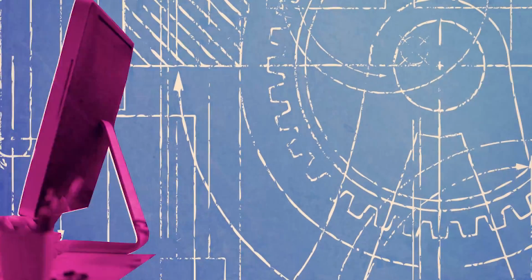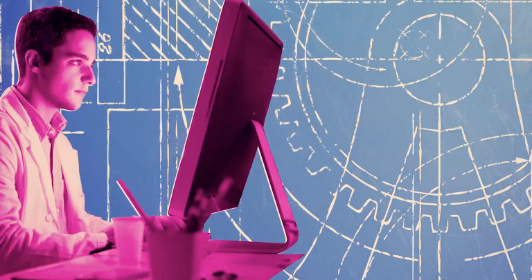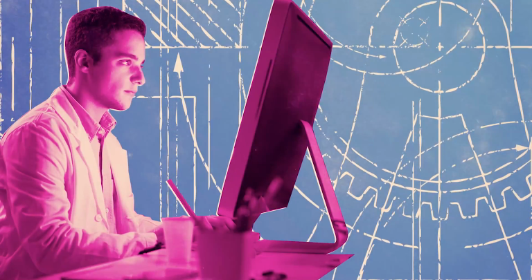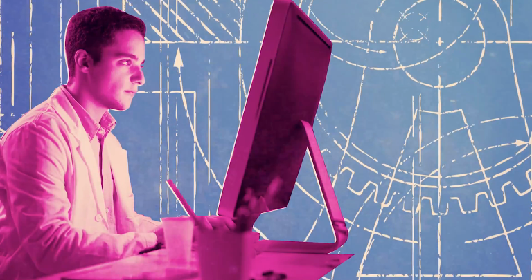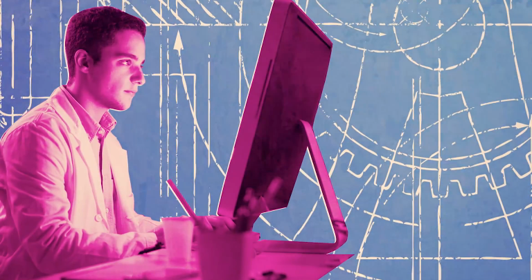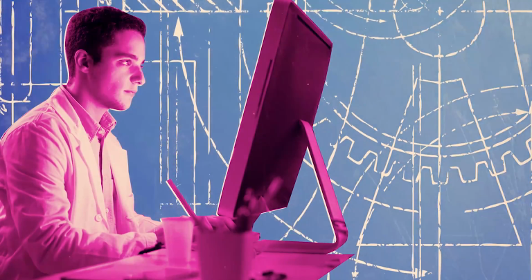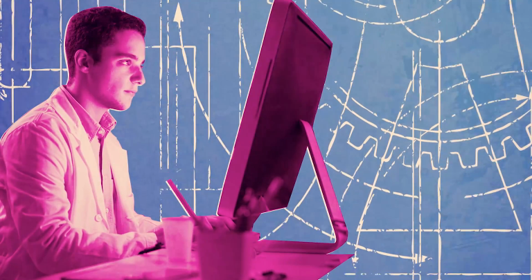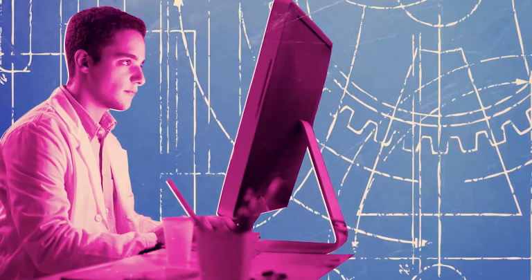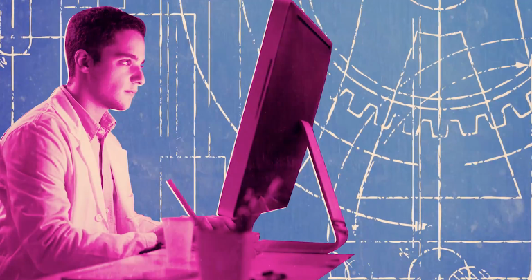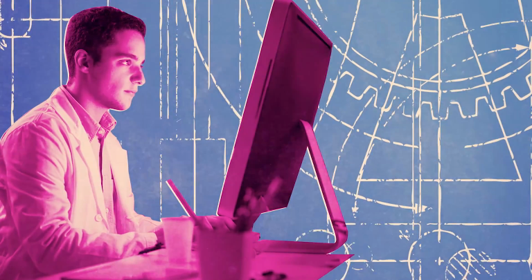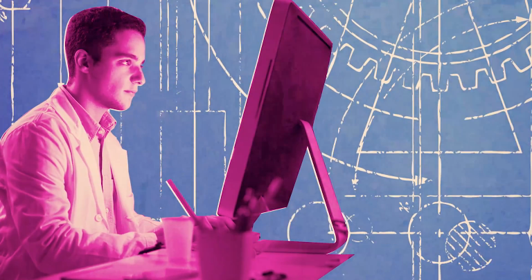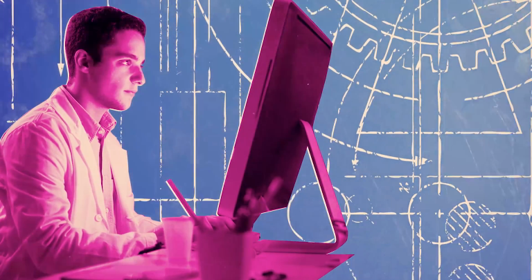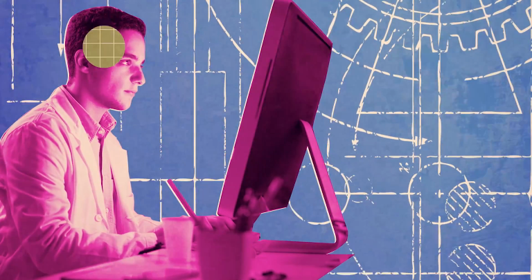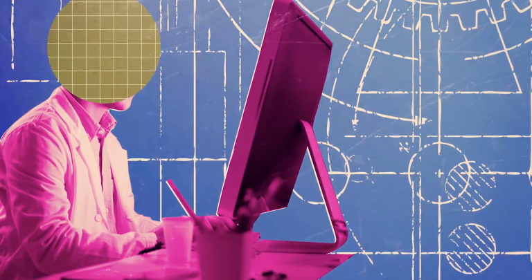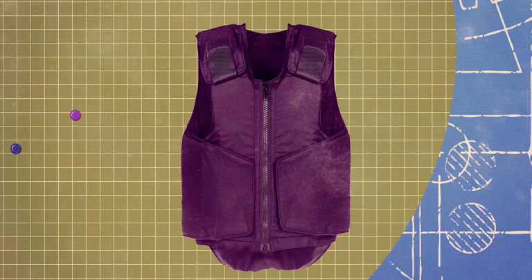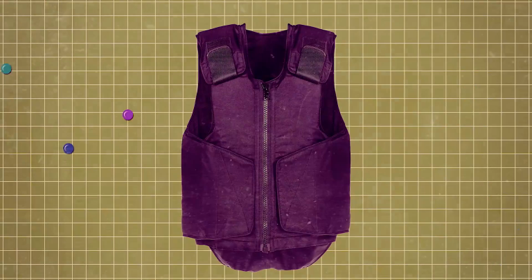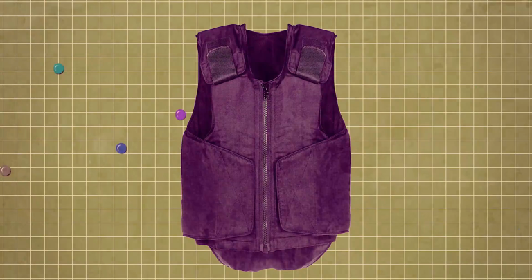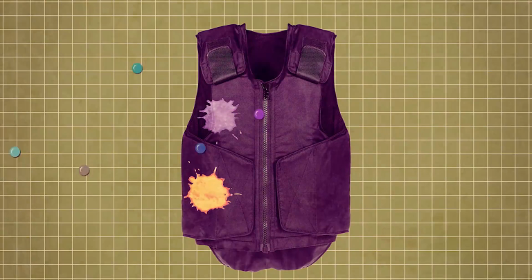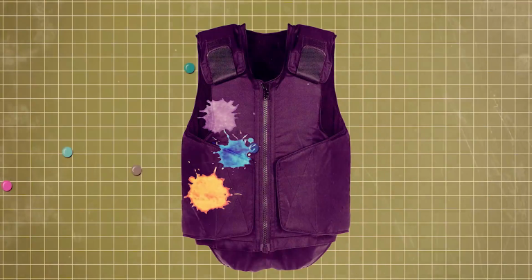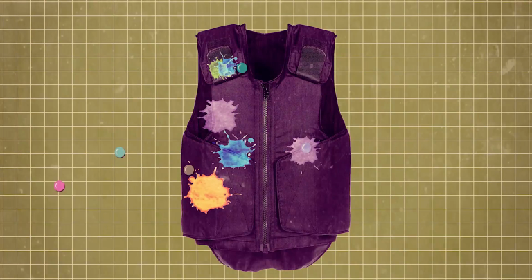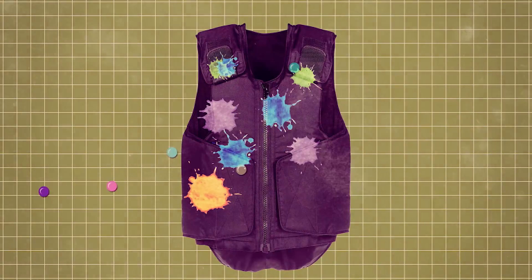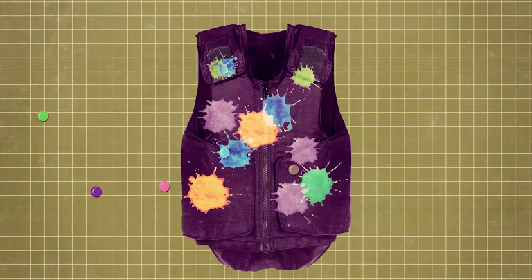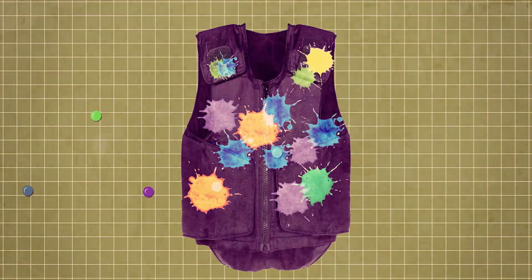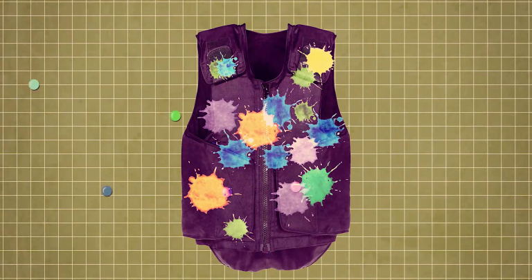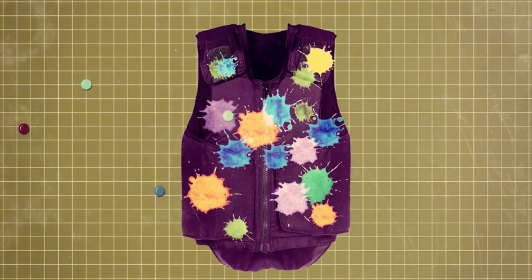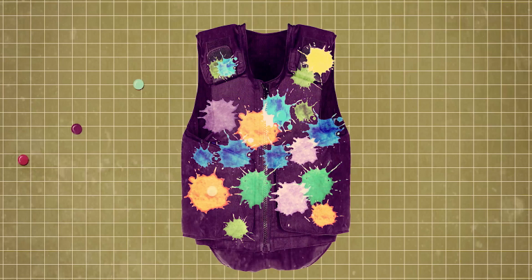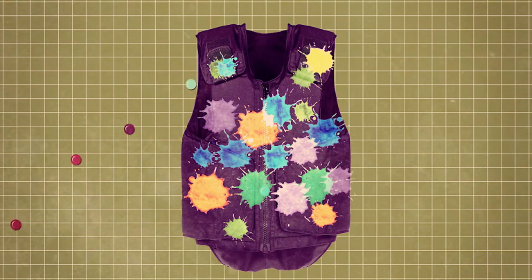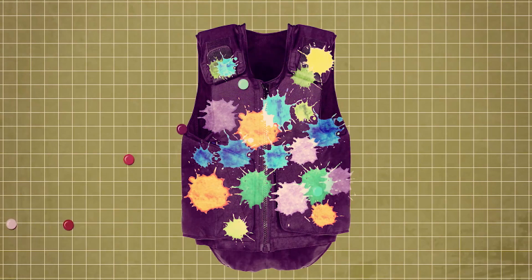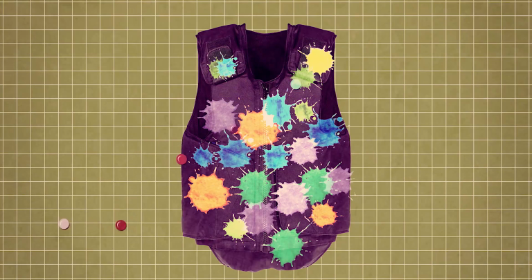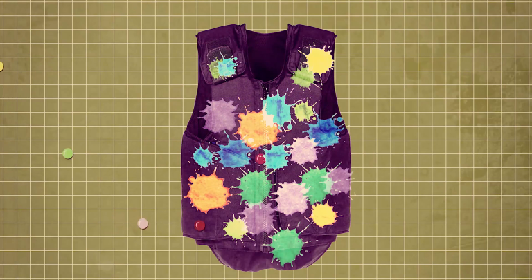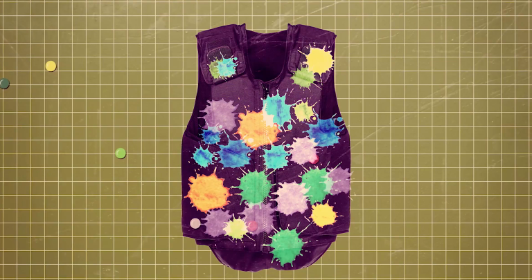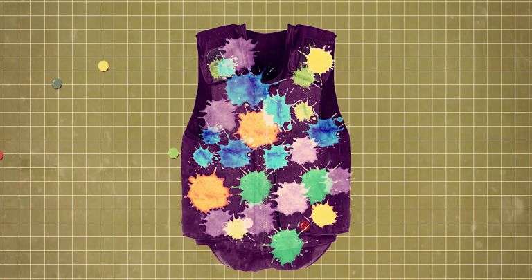Mechanical engineers are currently looking at how we could use this idea to create even better bulletproof vests.